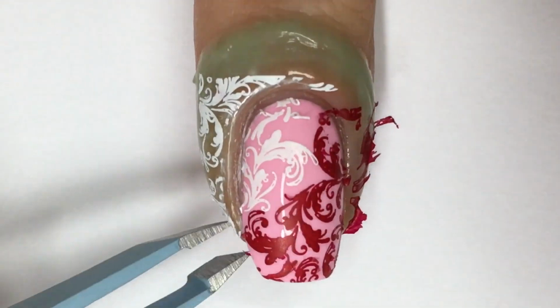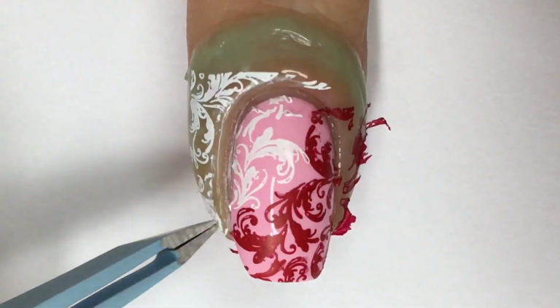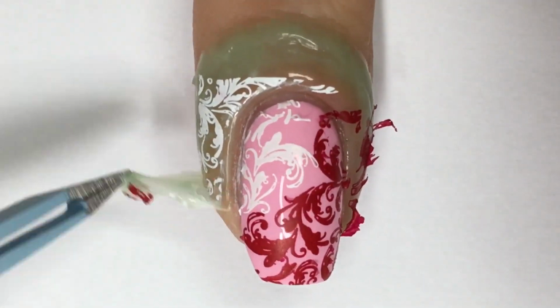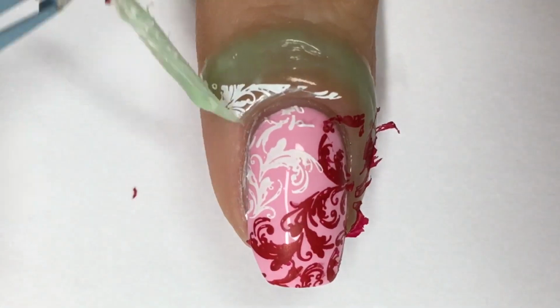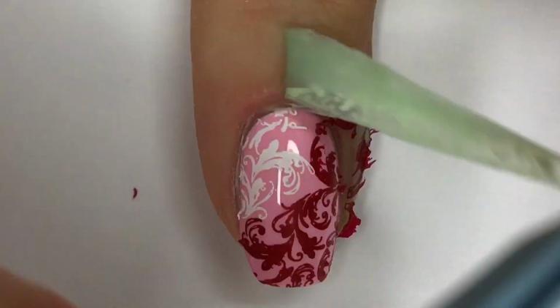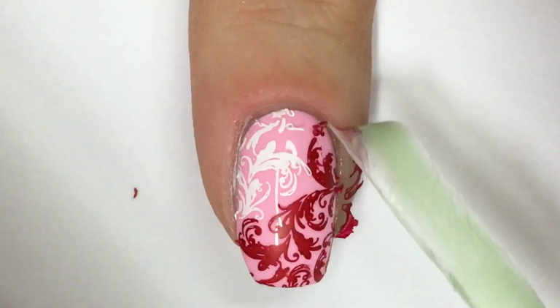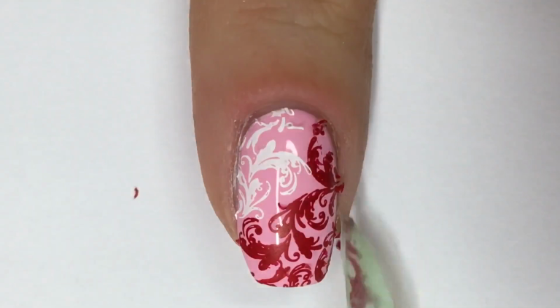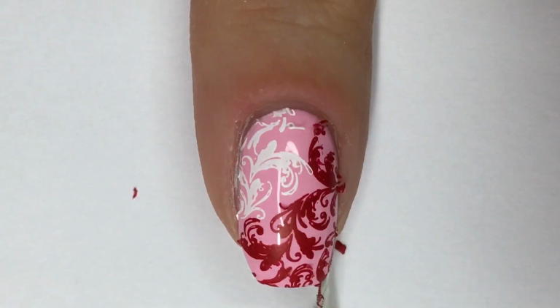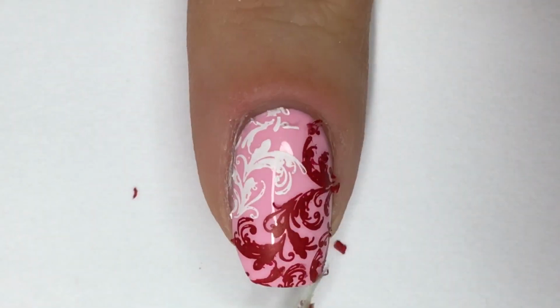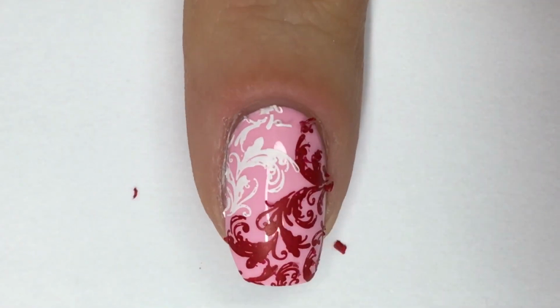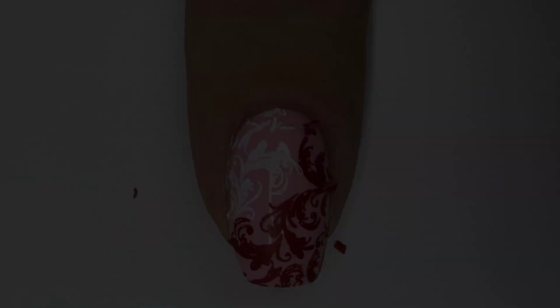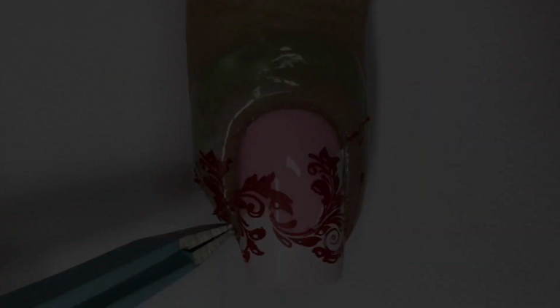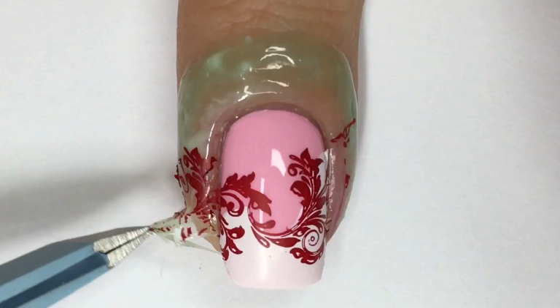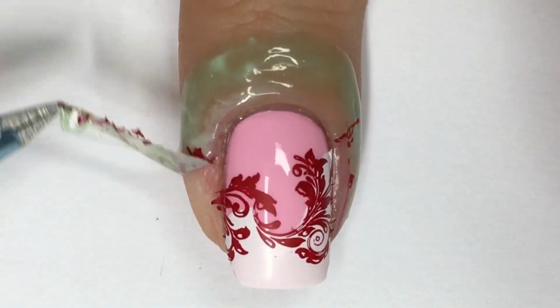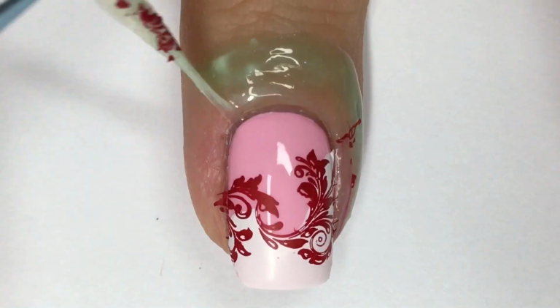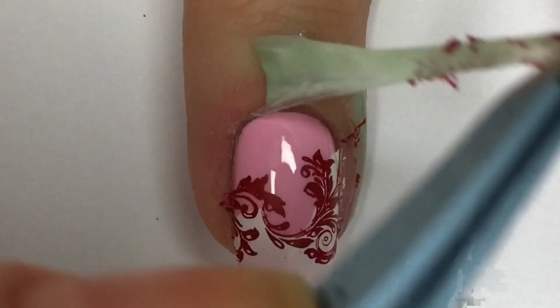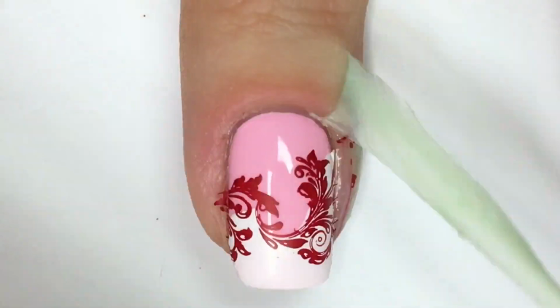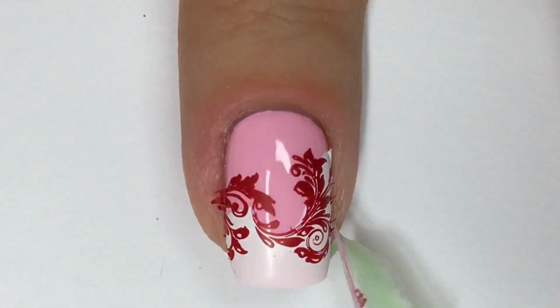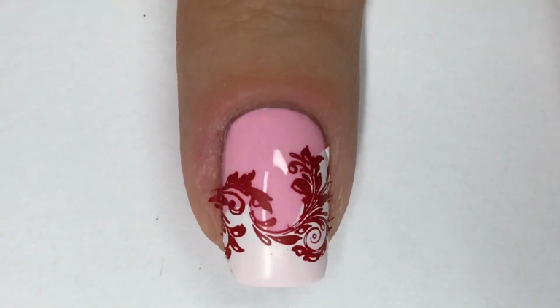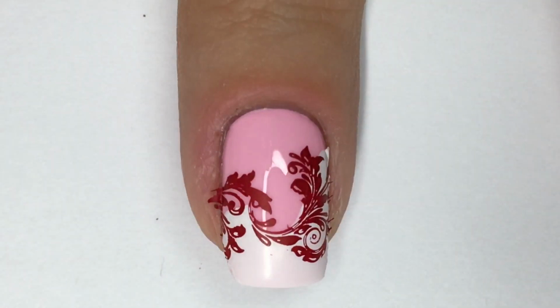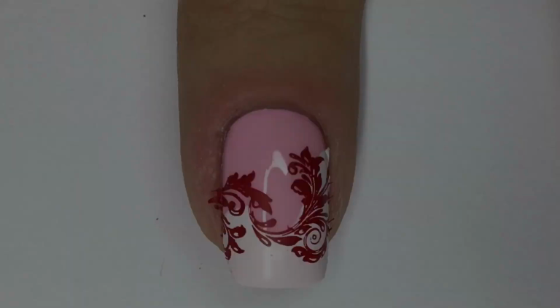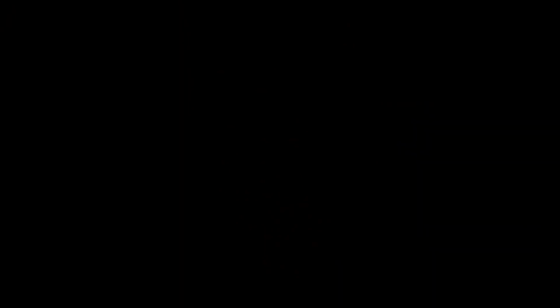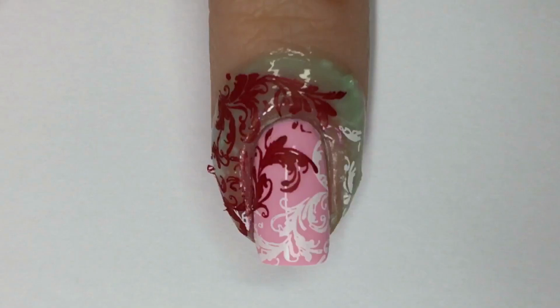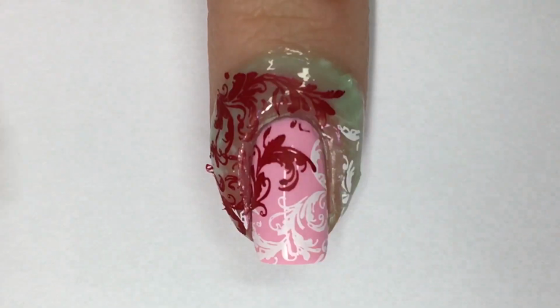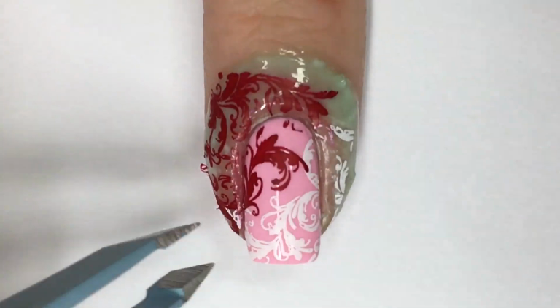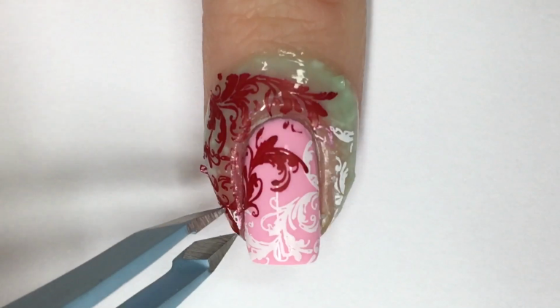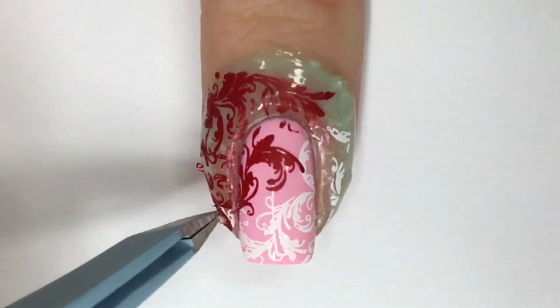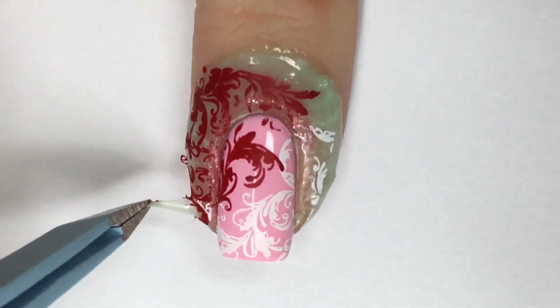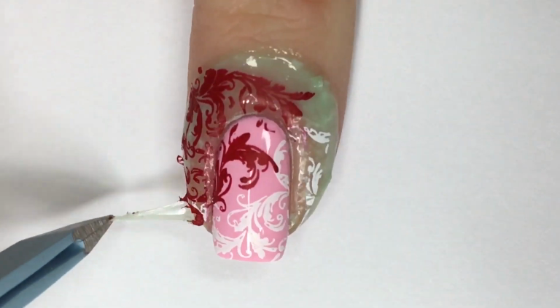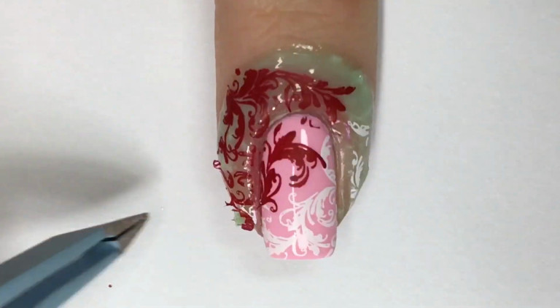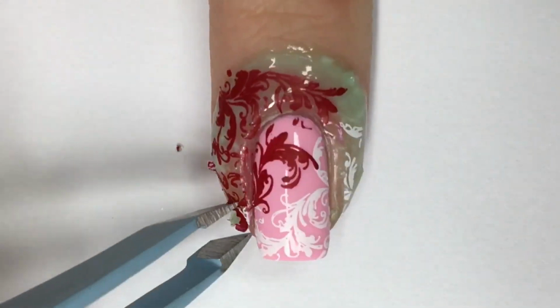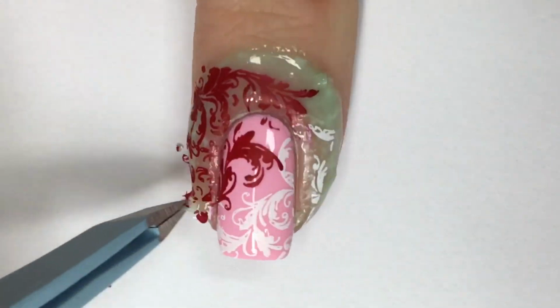Using tweezers I'm removing the latex barrier and I decided to do any excess cleanup off-camera.